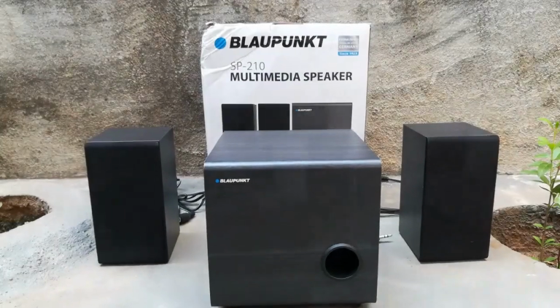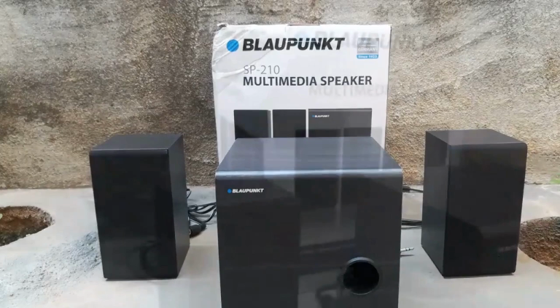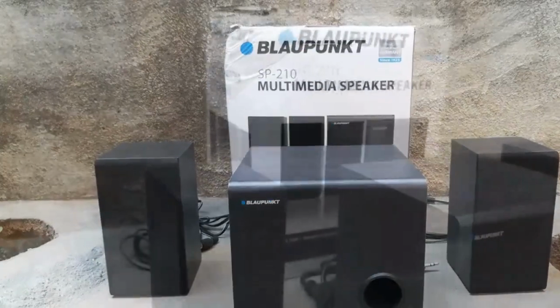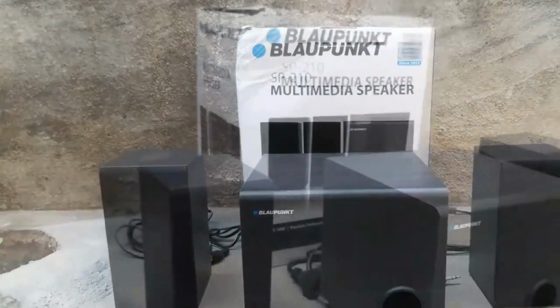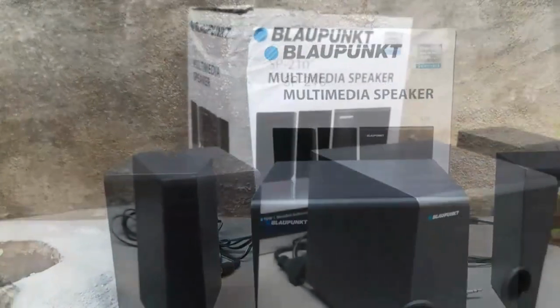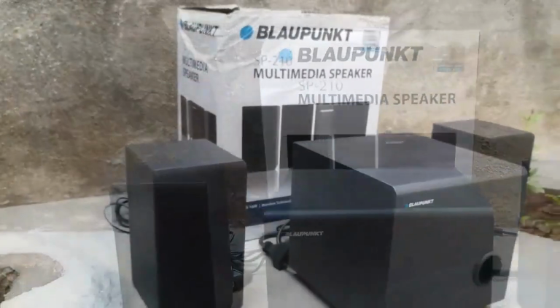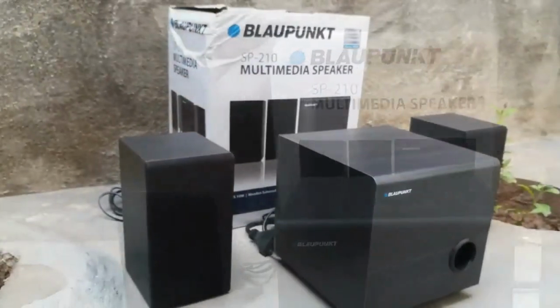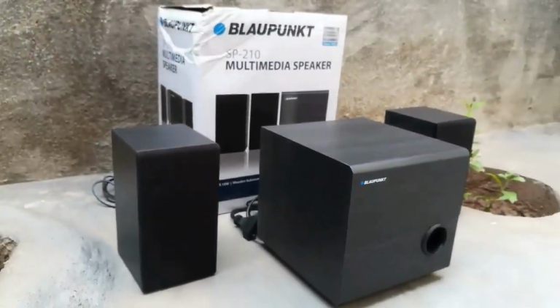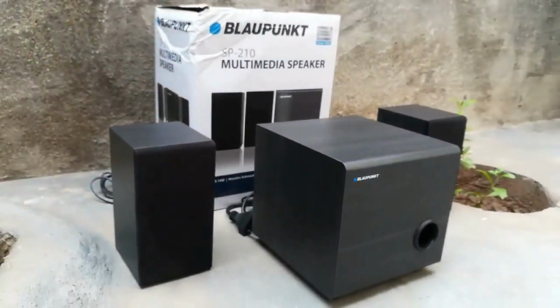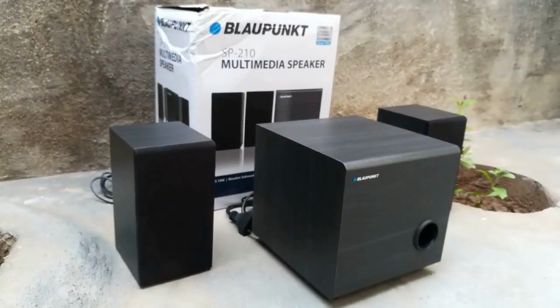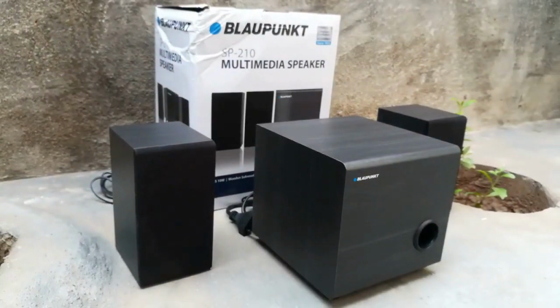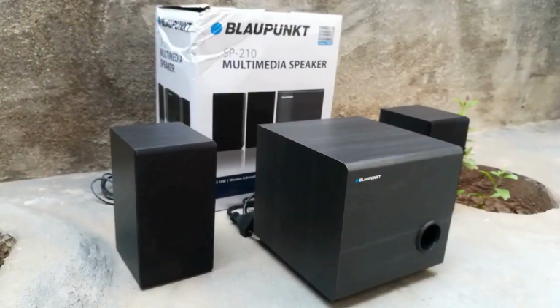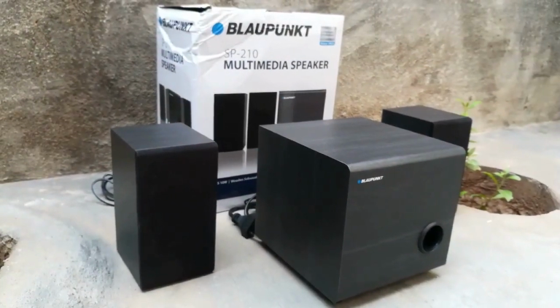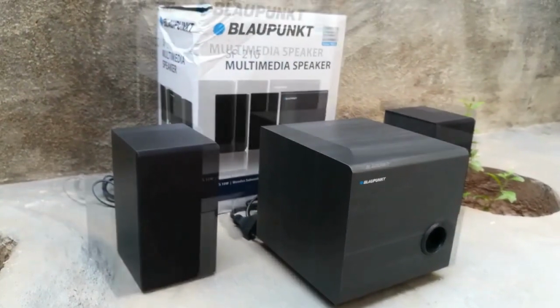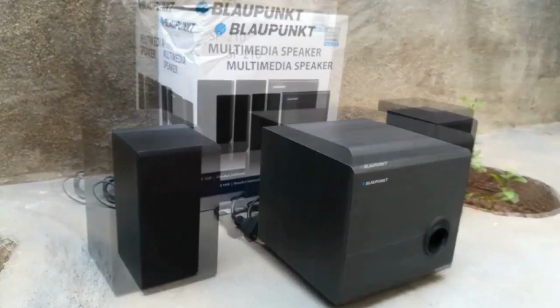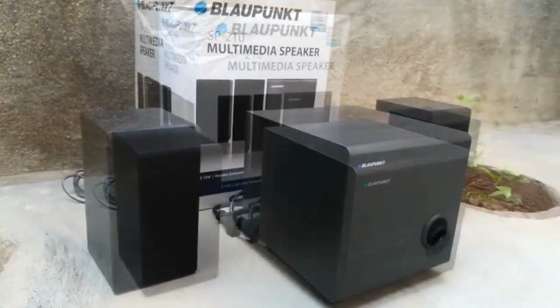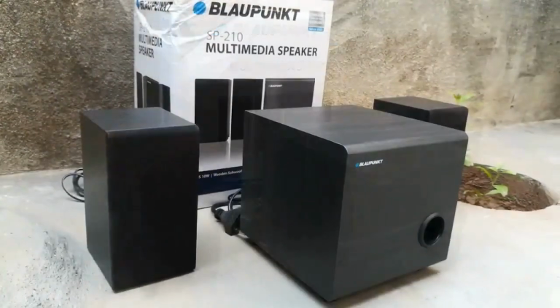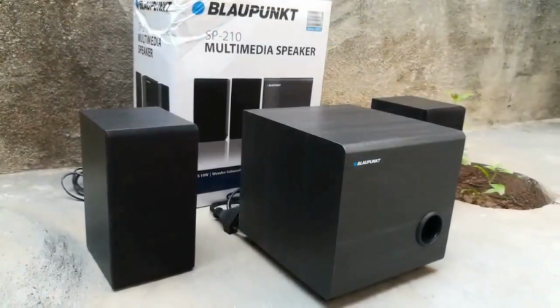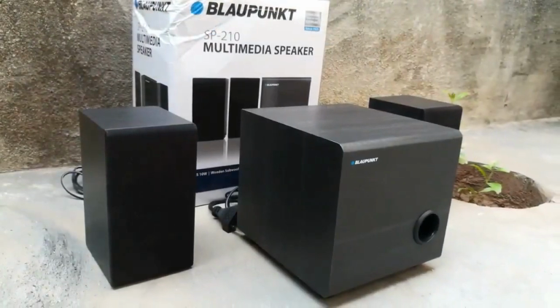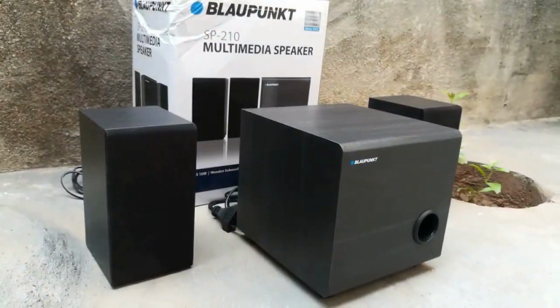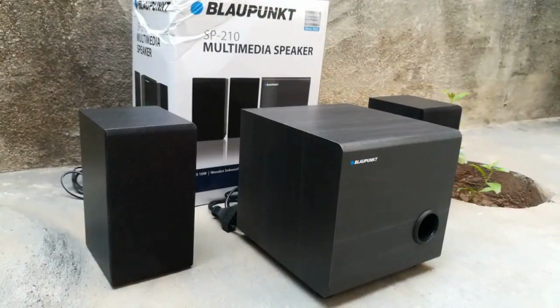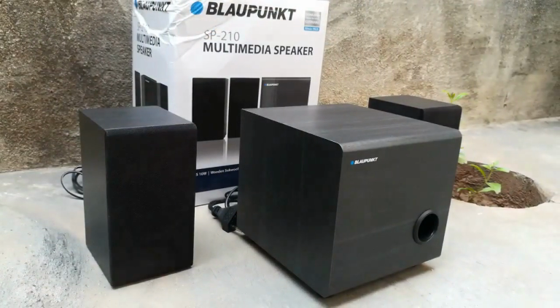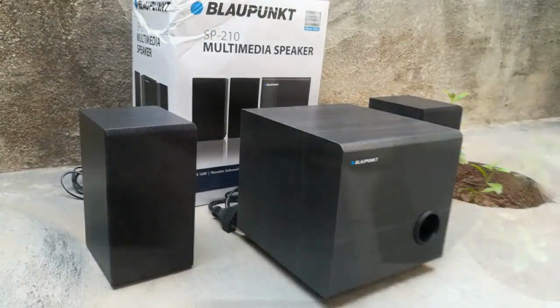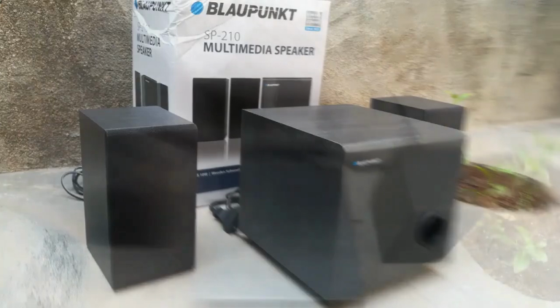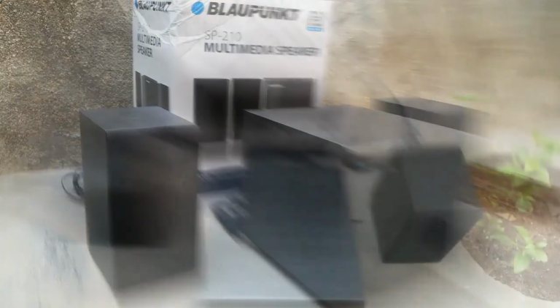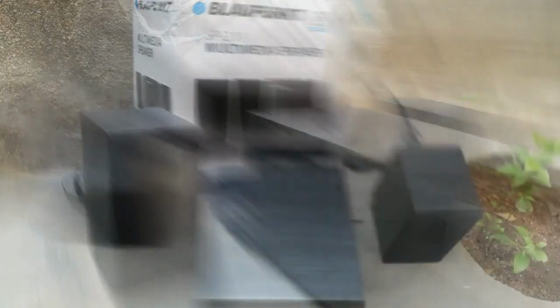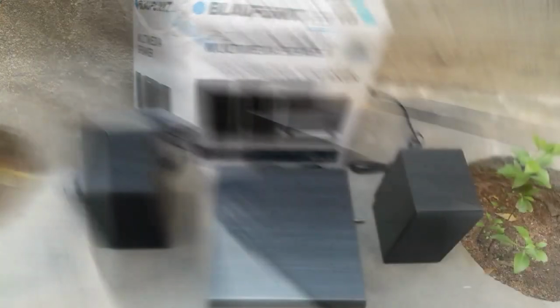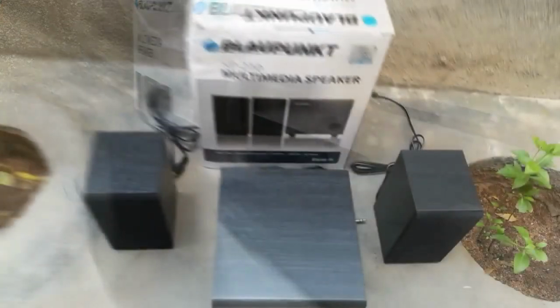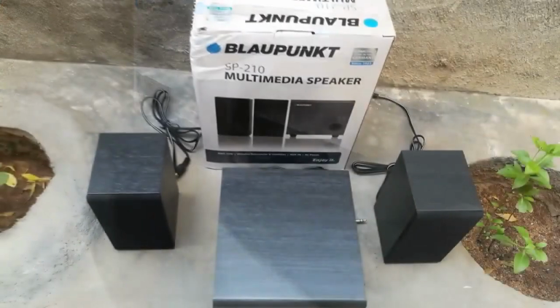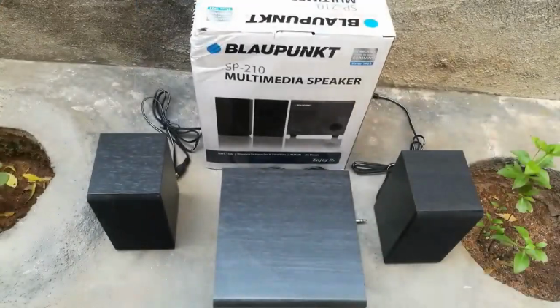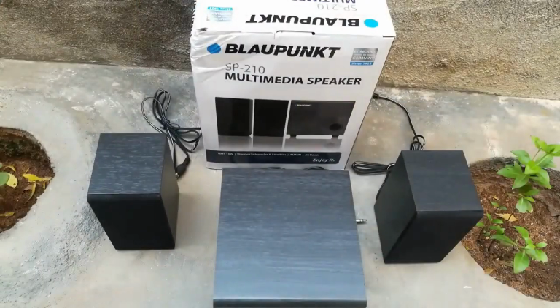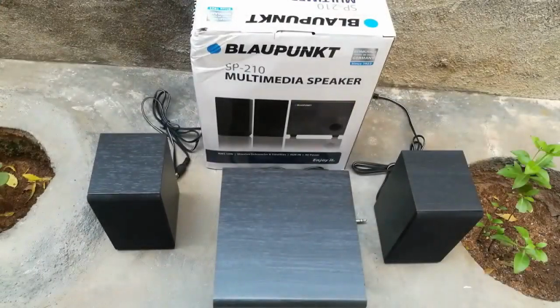It is a 2.1 channel speaker. The product is full of wood, including the woofer and the satellite speakers, one aux cable — all are wooden, not plastic.